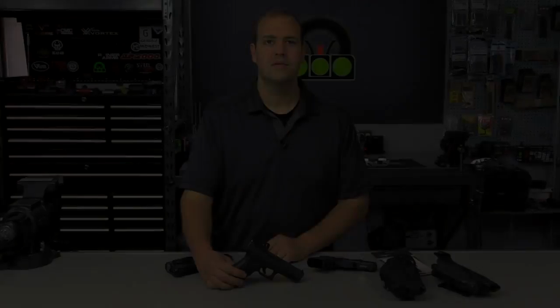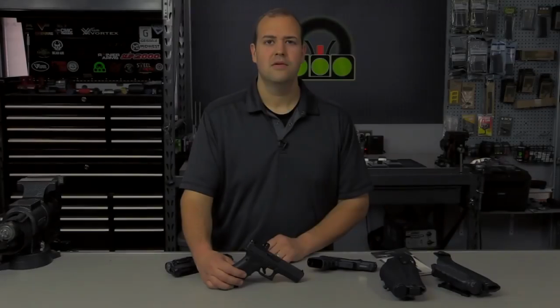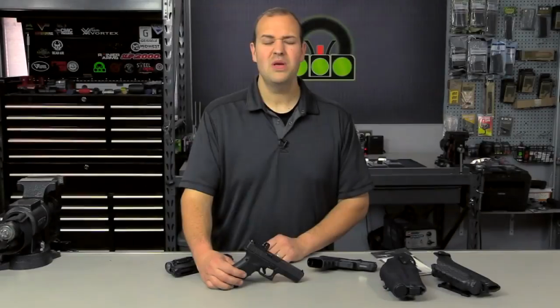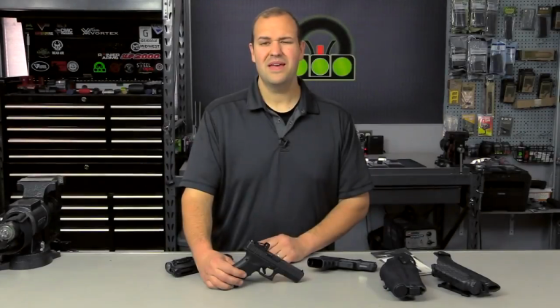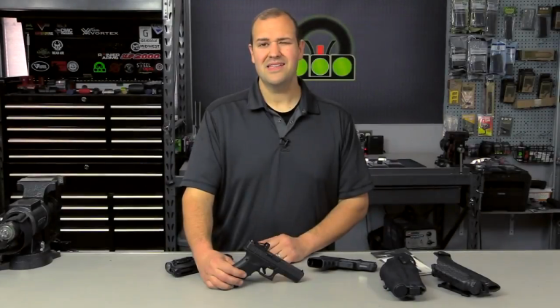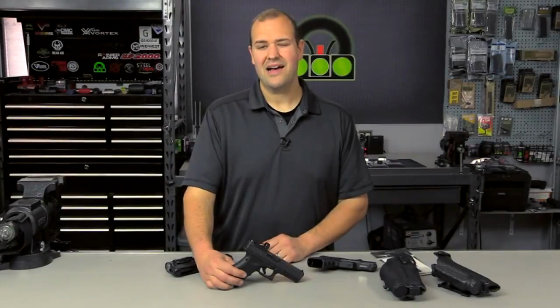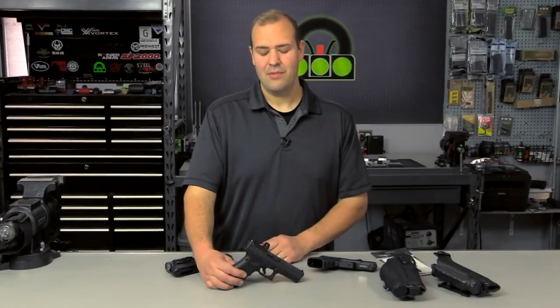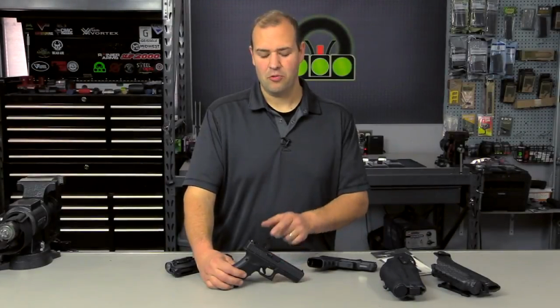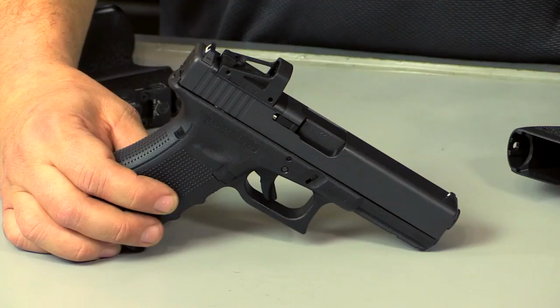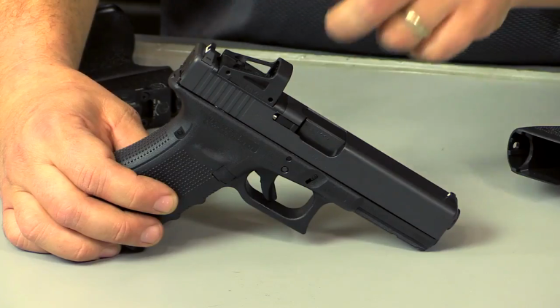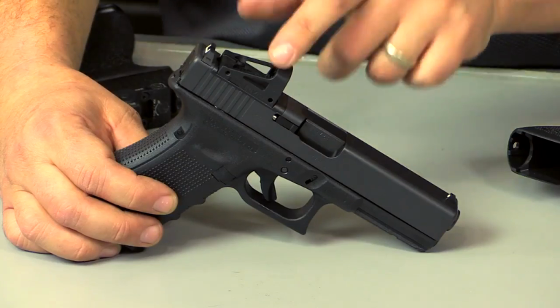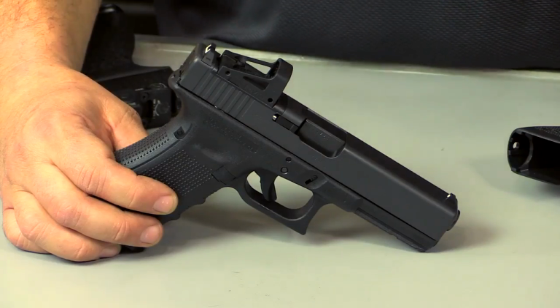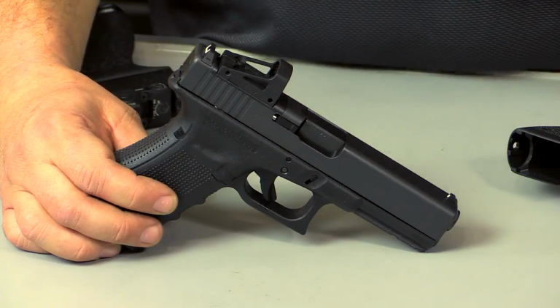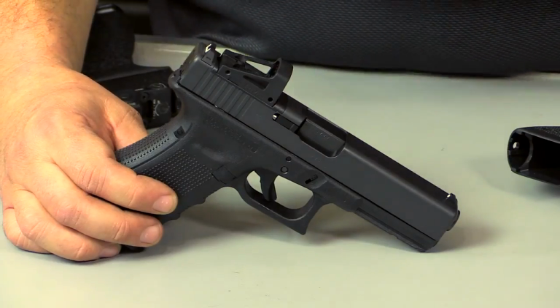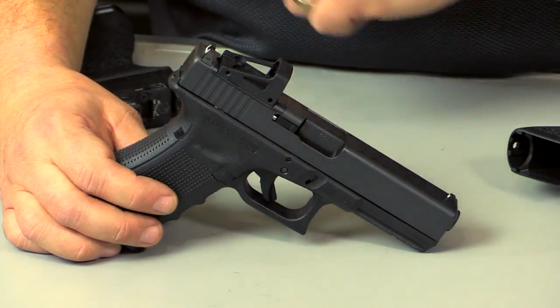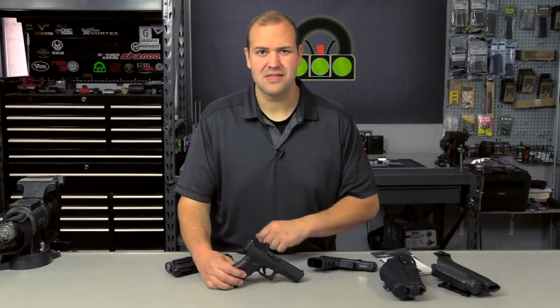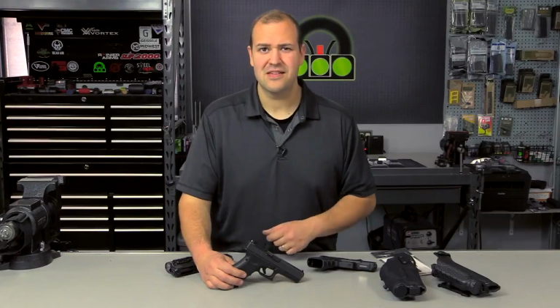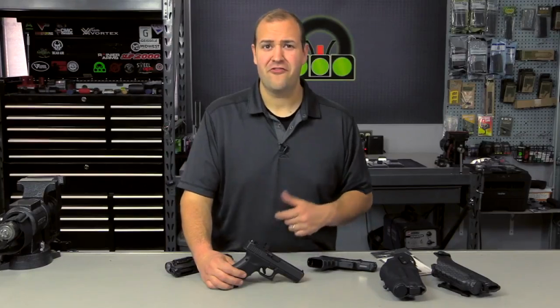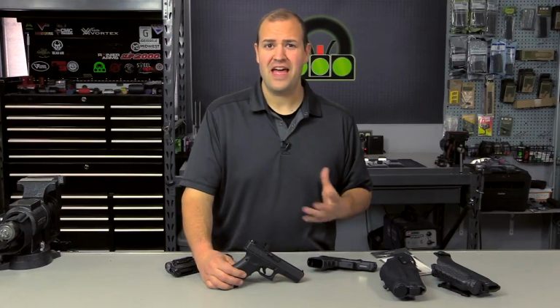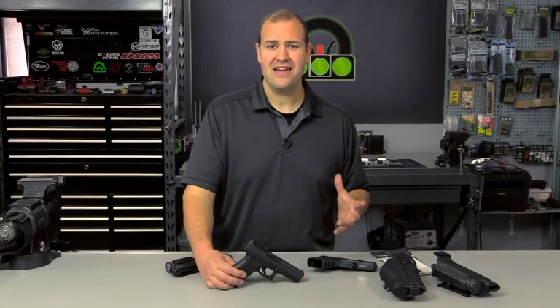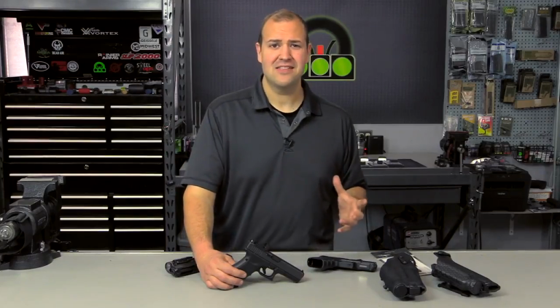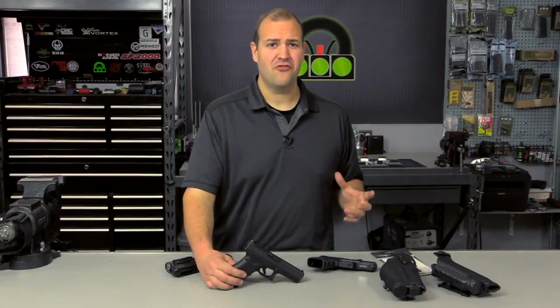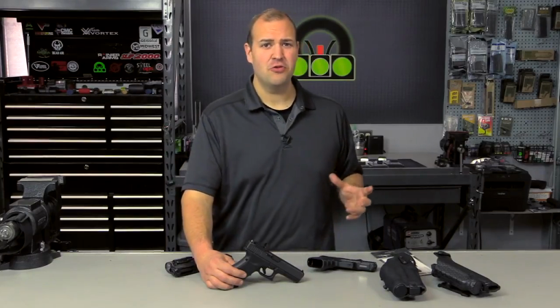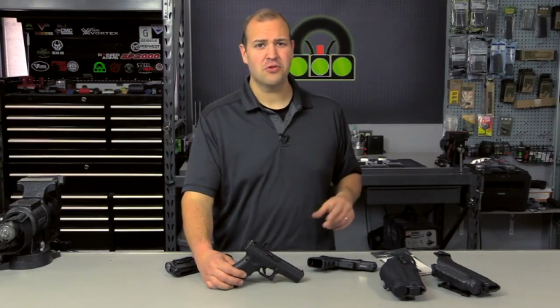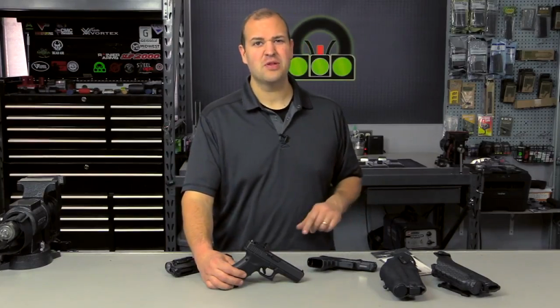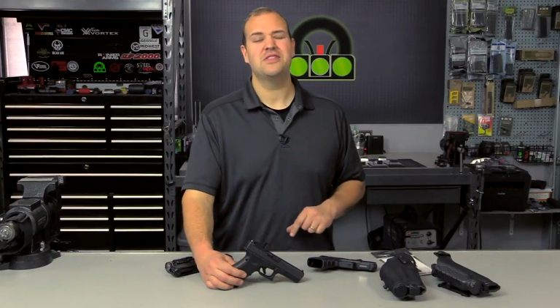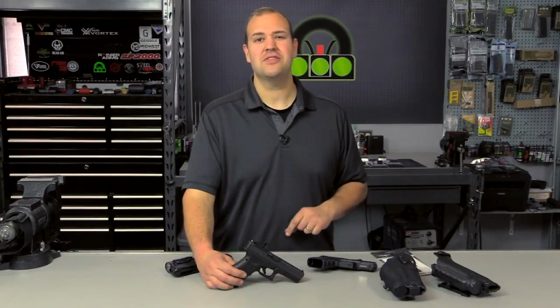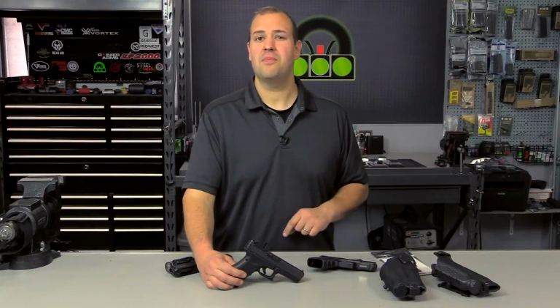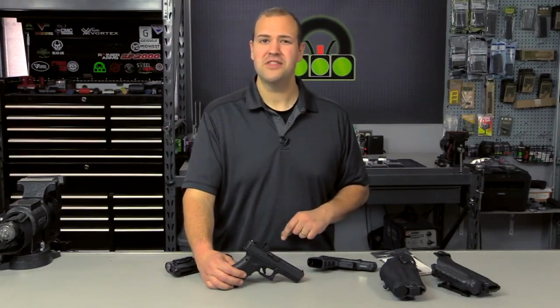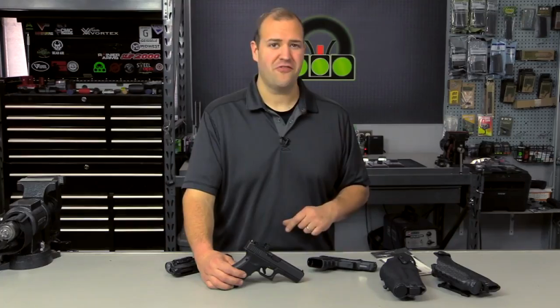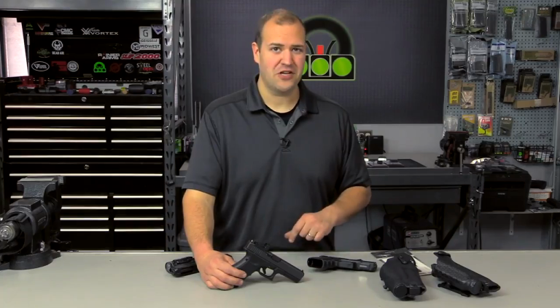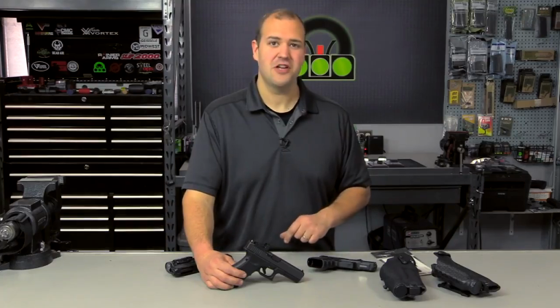We begin talking about red dots on pistols. Is it a fad? Is it the future? Or is it just a bunch of fiction?